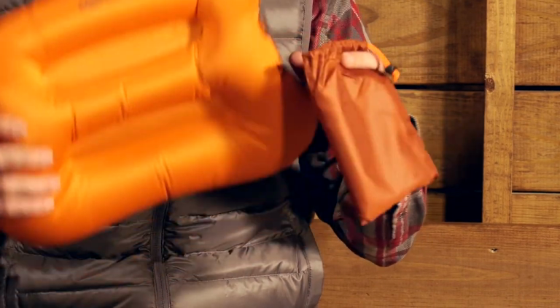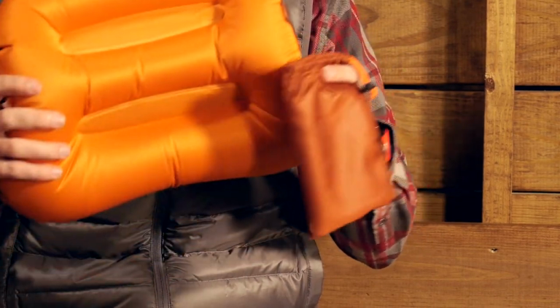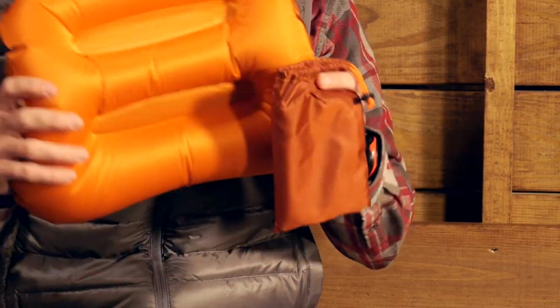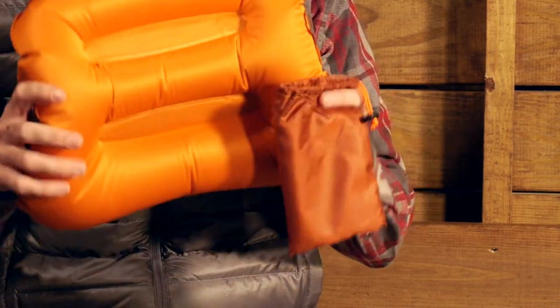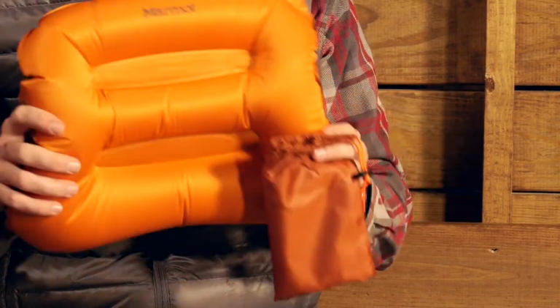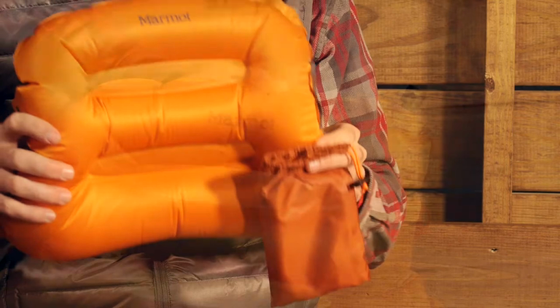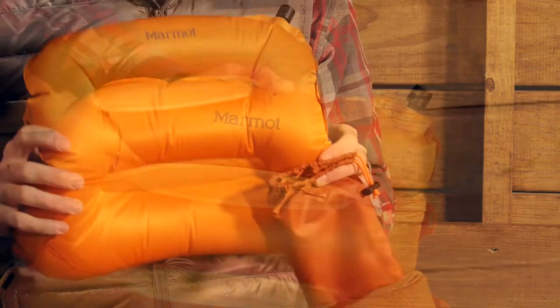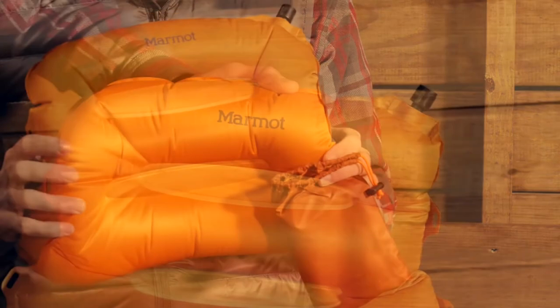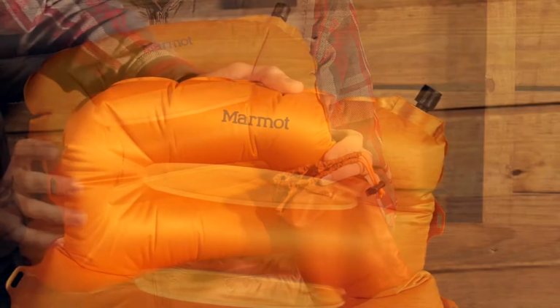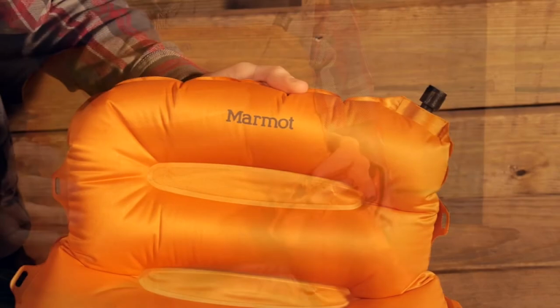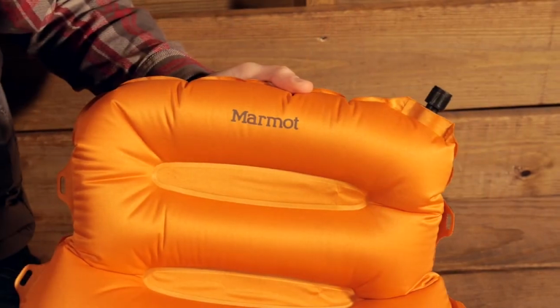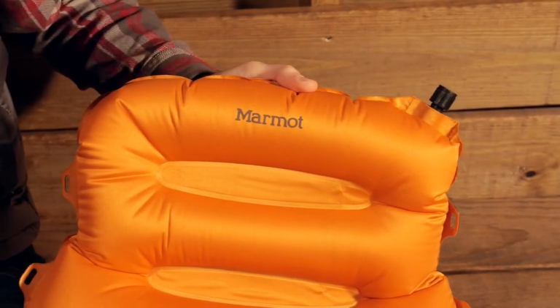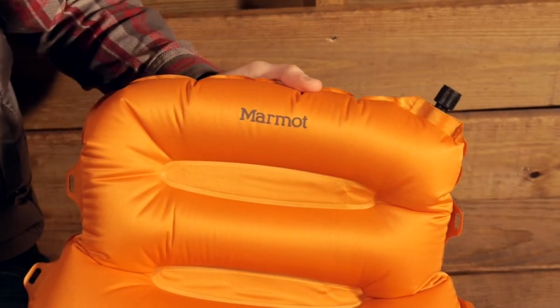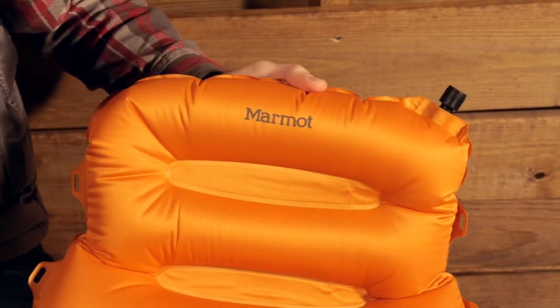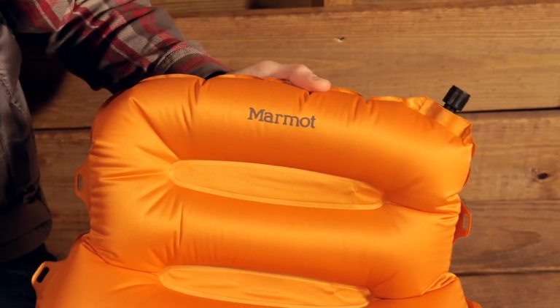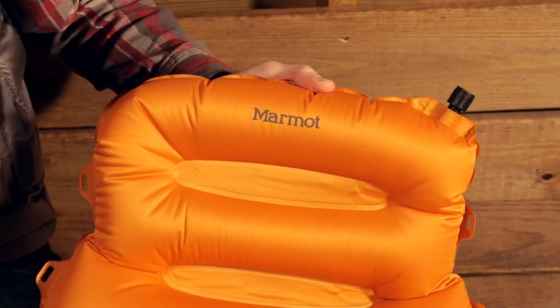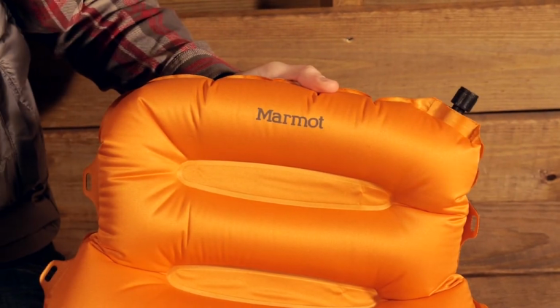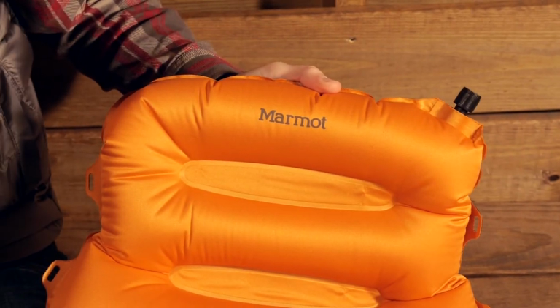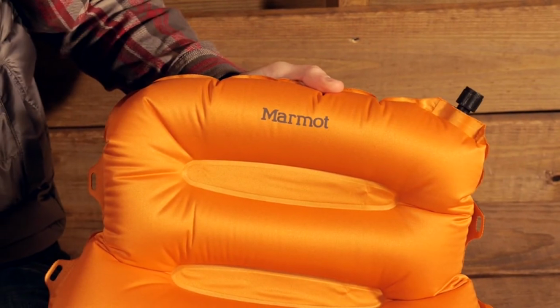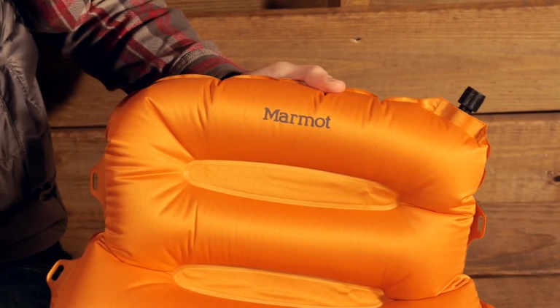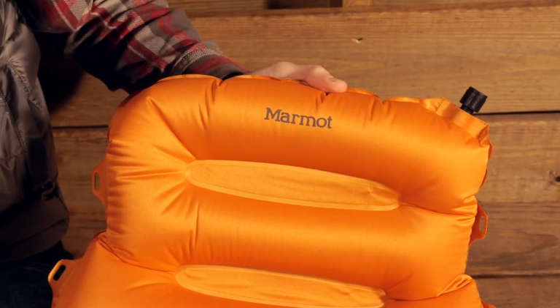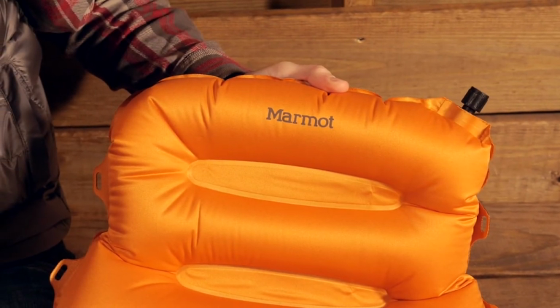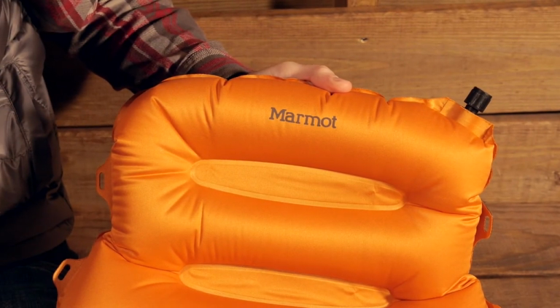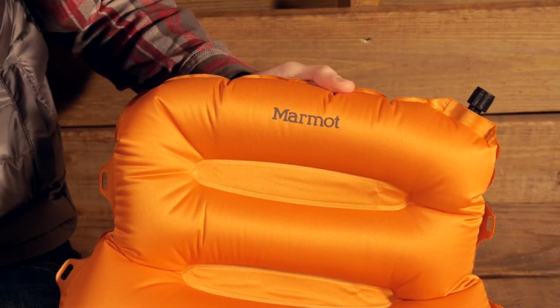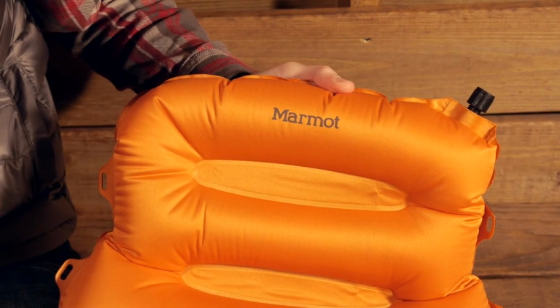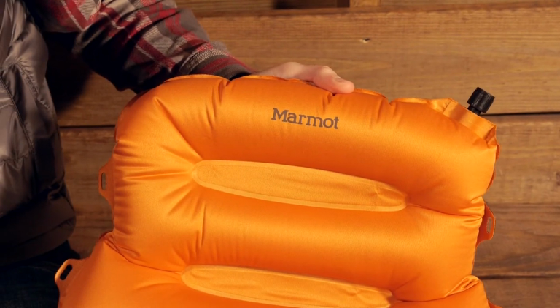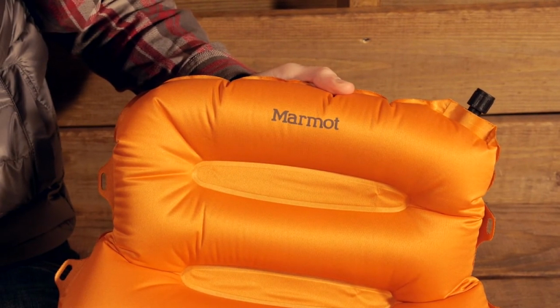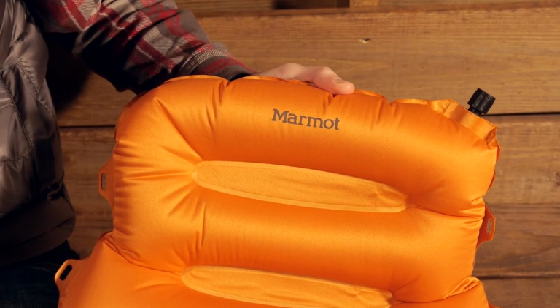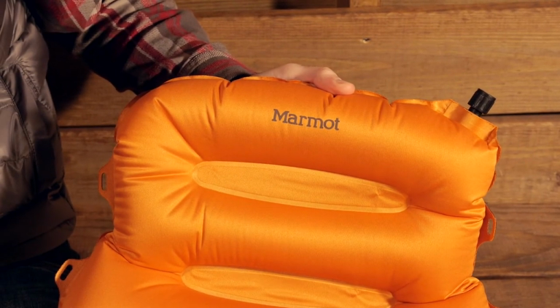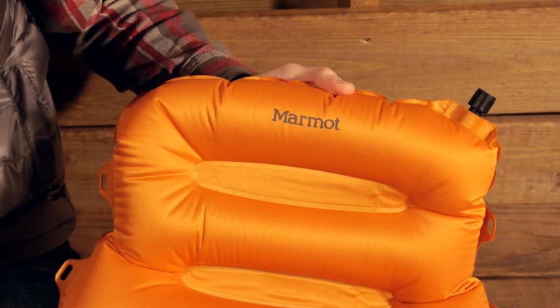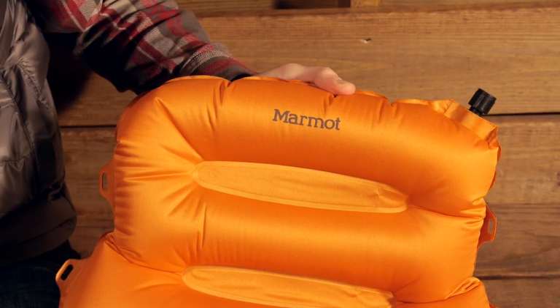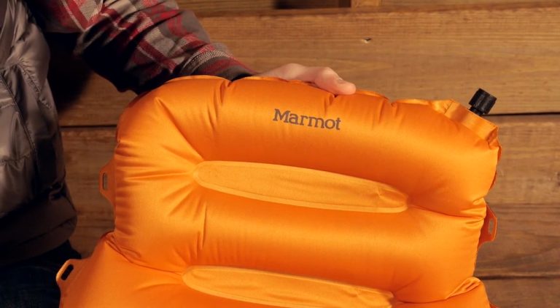It is a great option for camping, keeps you very comfortable. It is the Marmot Cirrus Down Pillow.